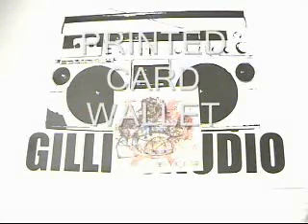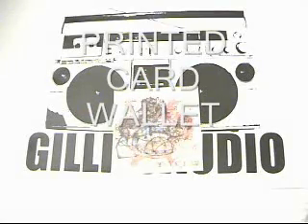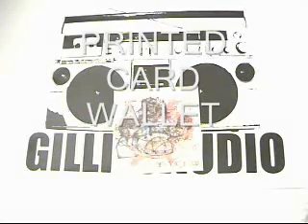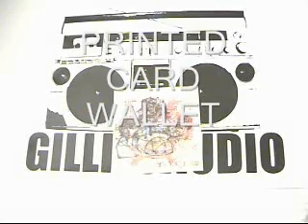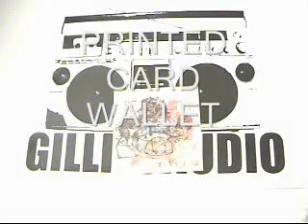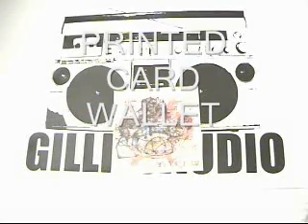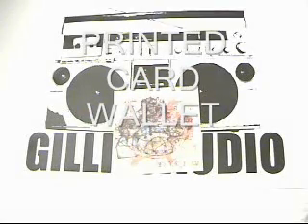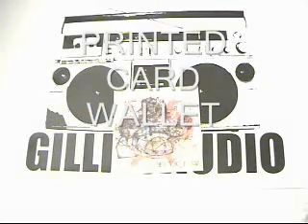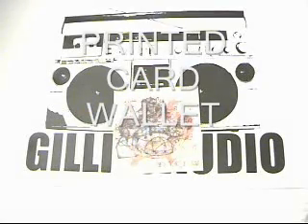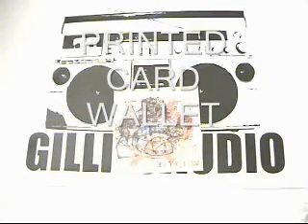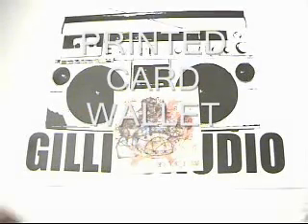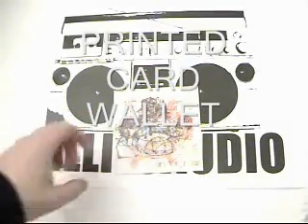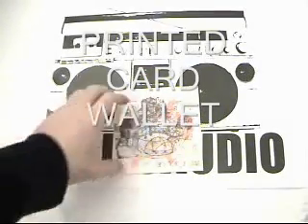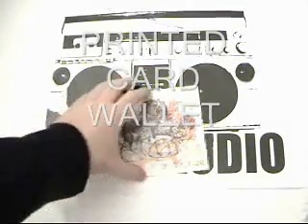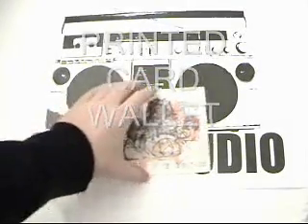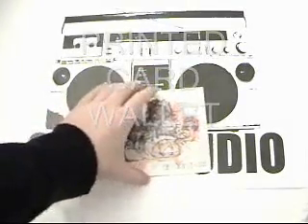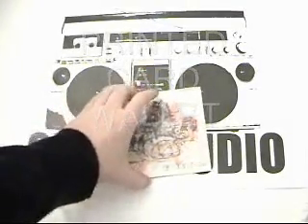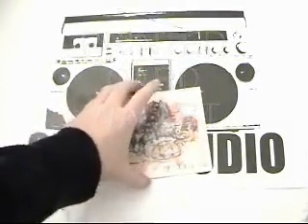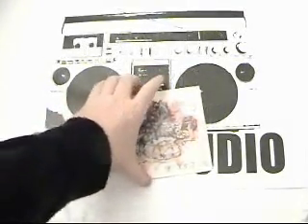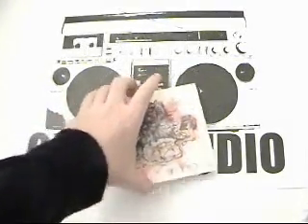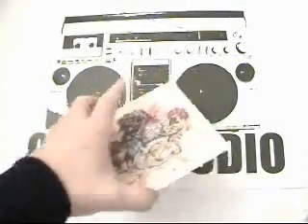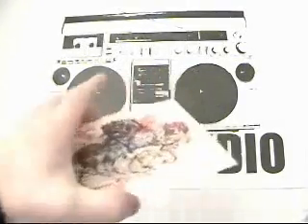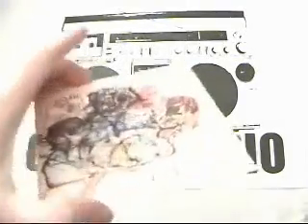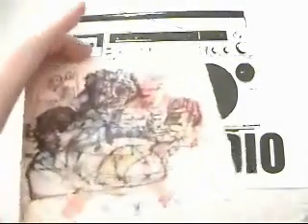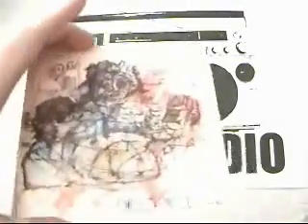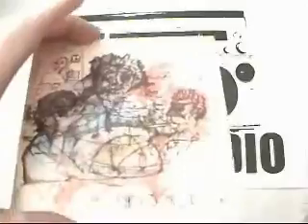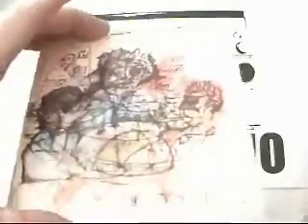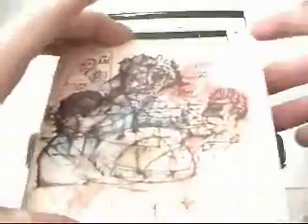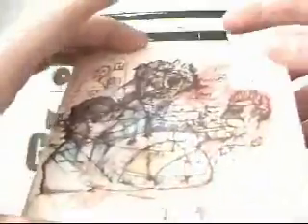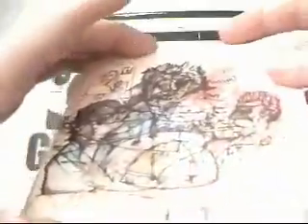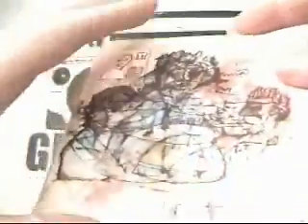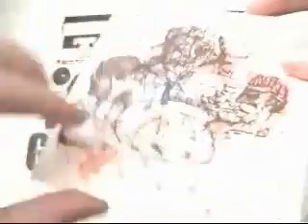Hi, it's Stuart from Gillis Audio here and I'm going to let you know a little bit about our printed card wallet output.